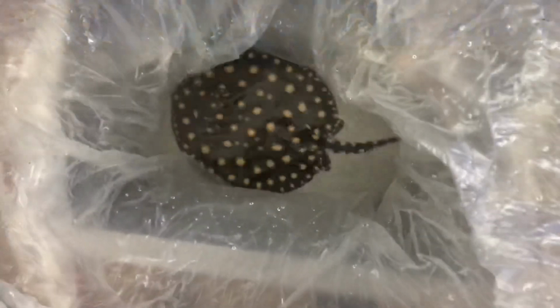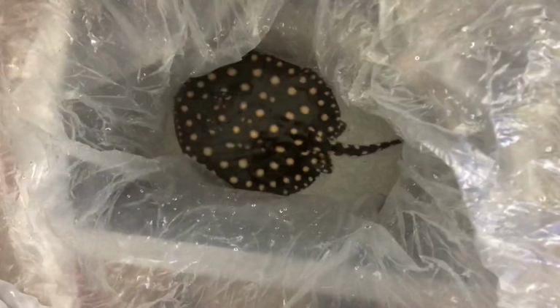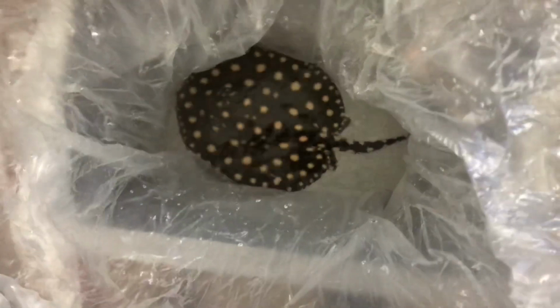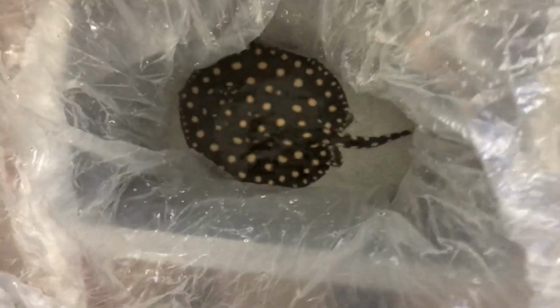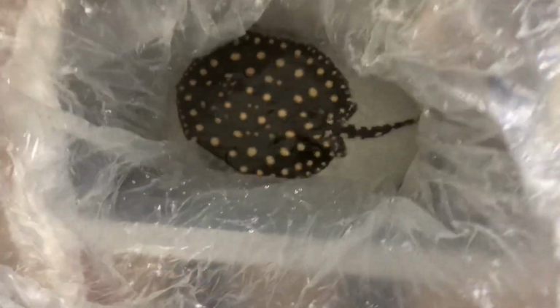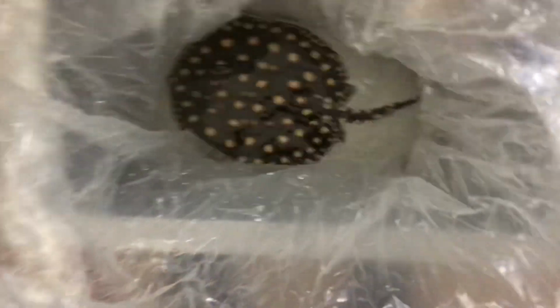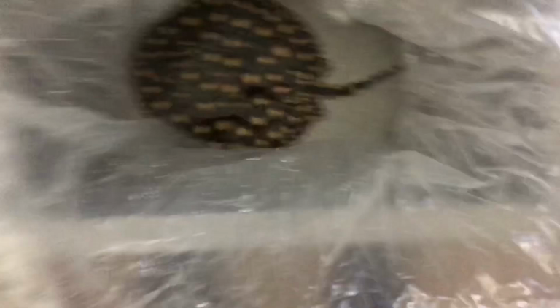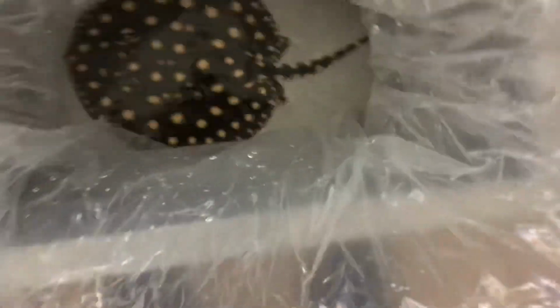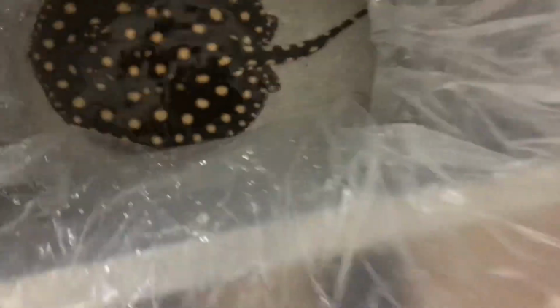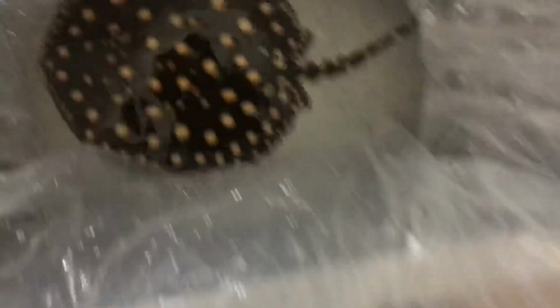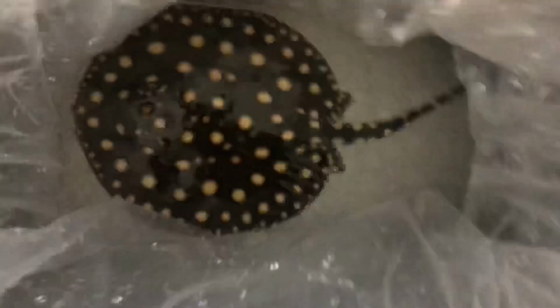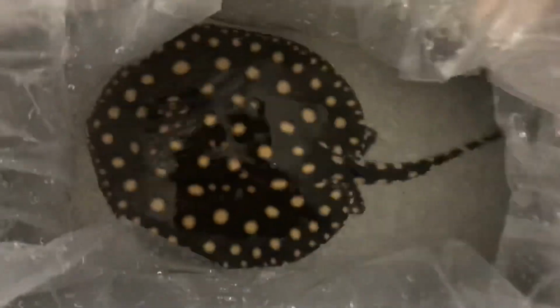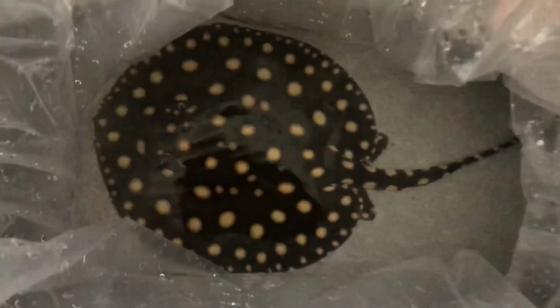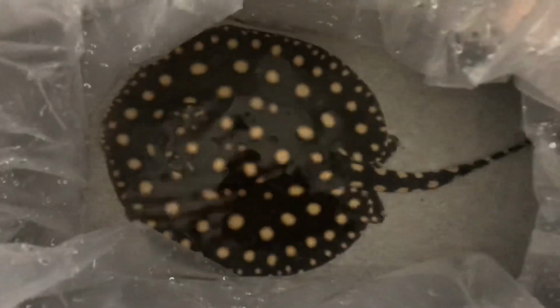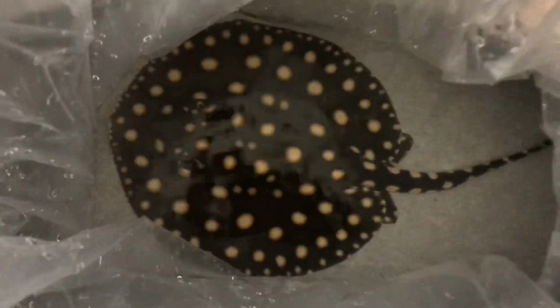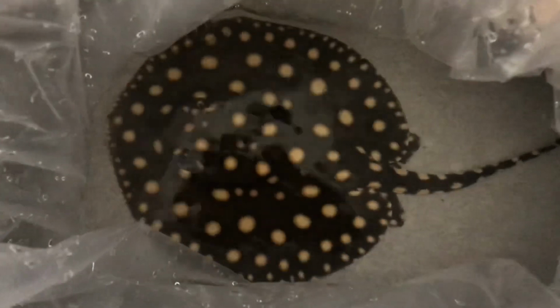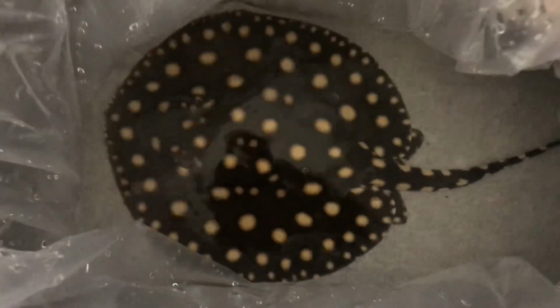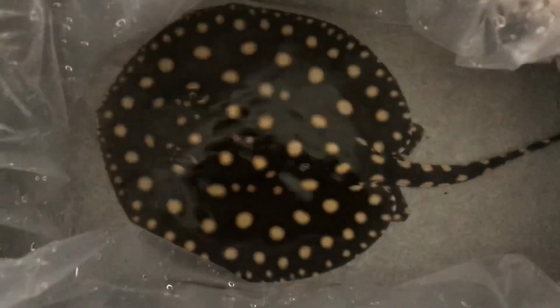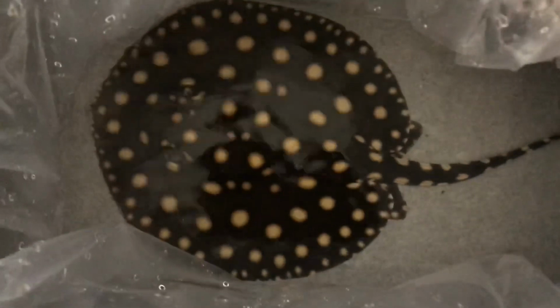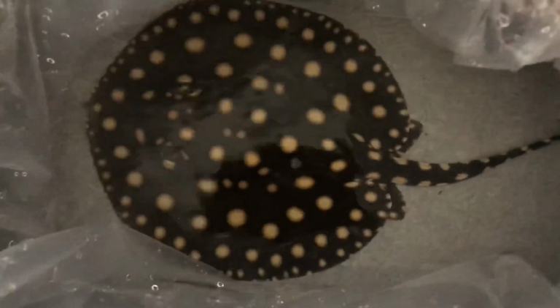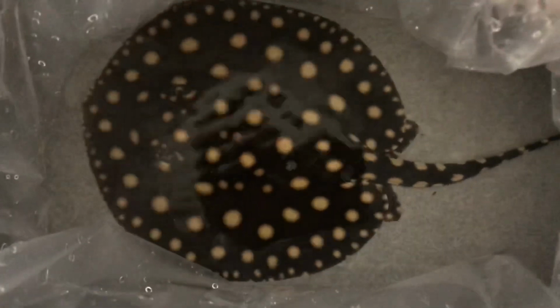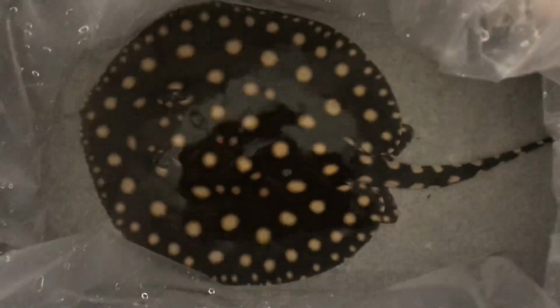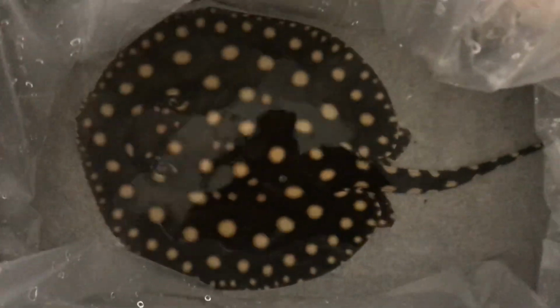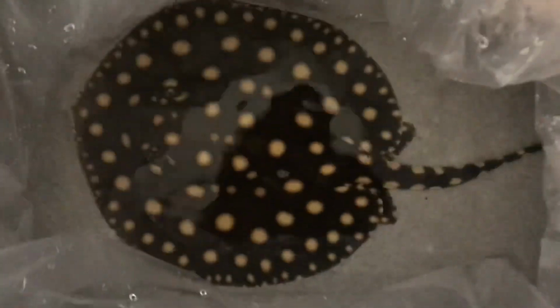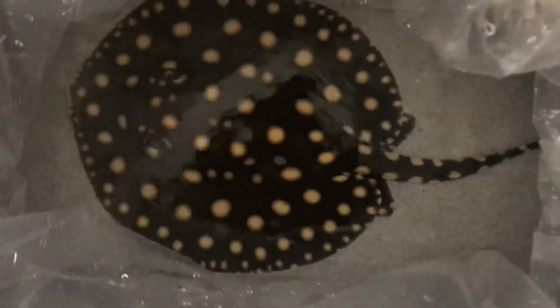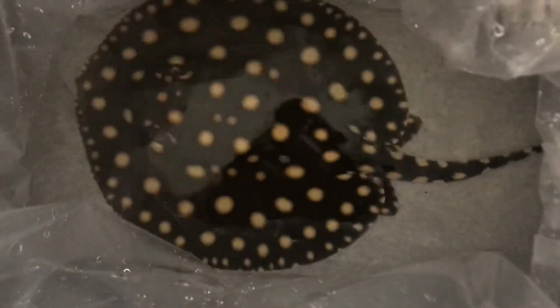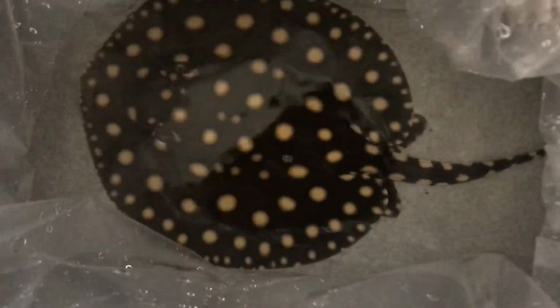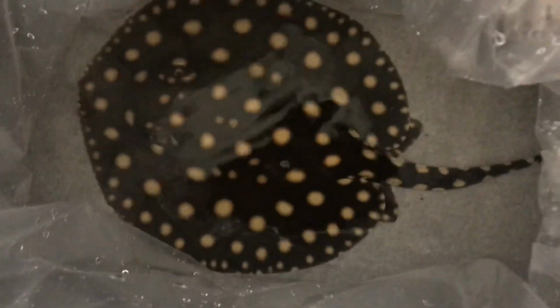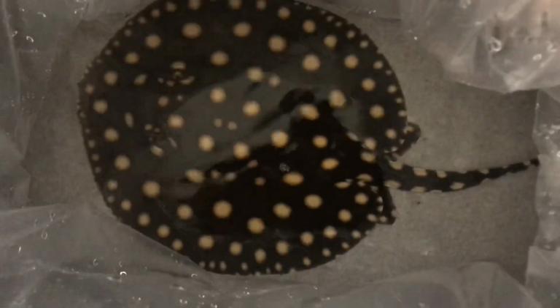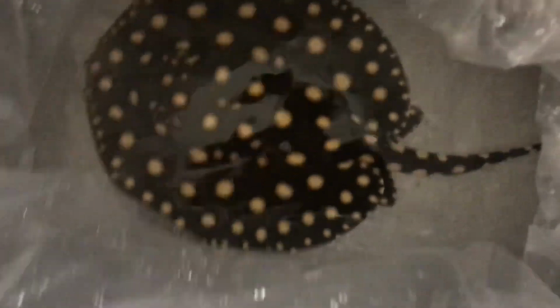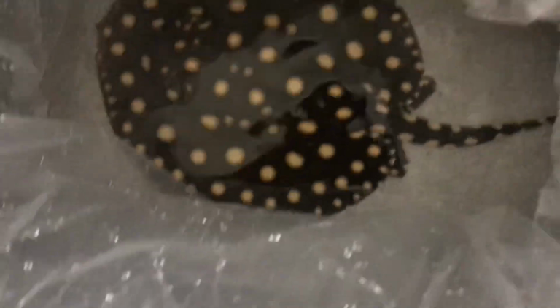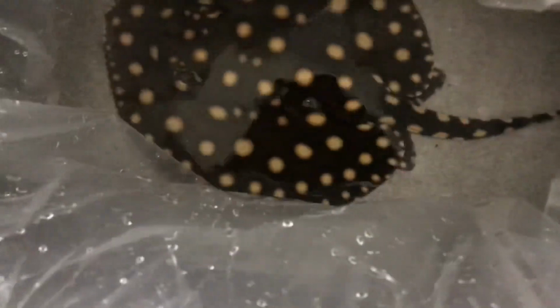Just got the bag open, my first look at him — holy crap. That thing is insane.